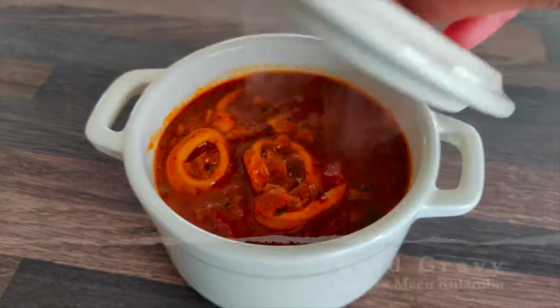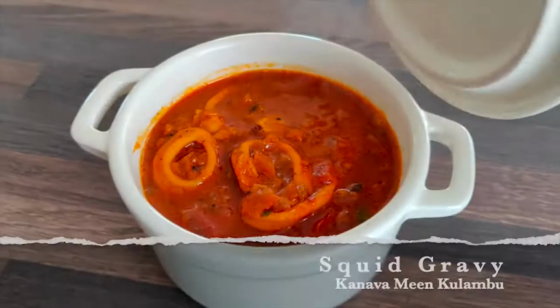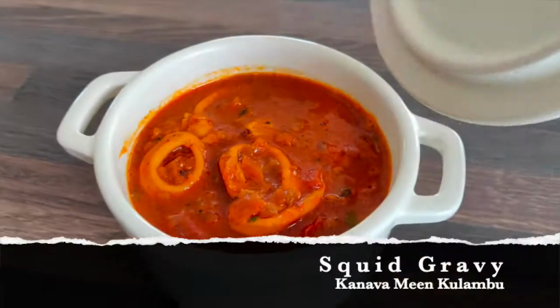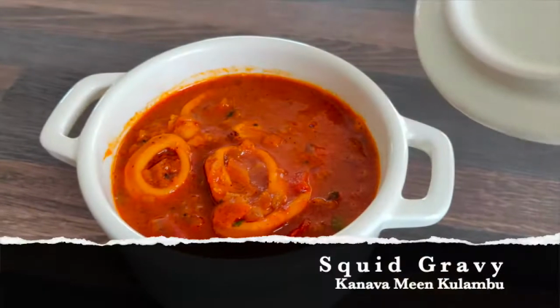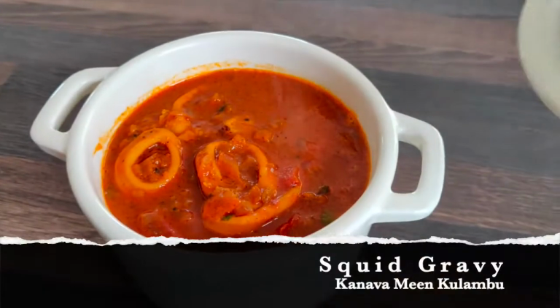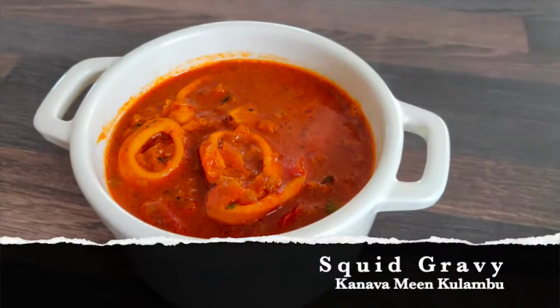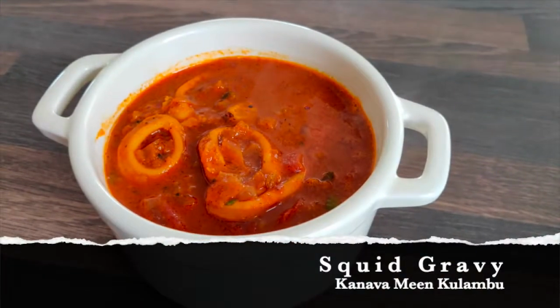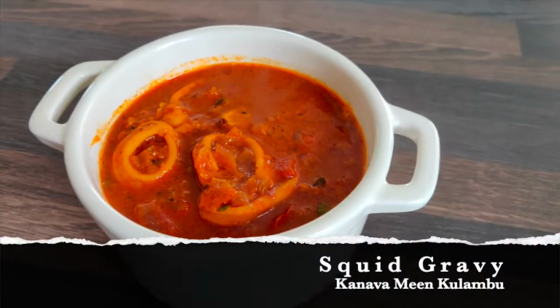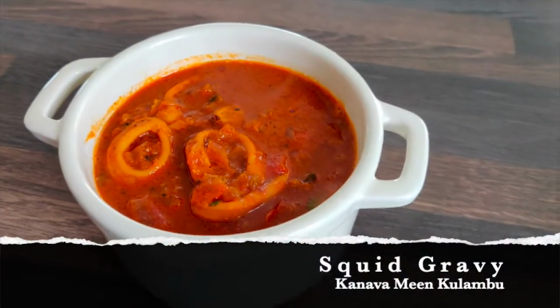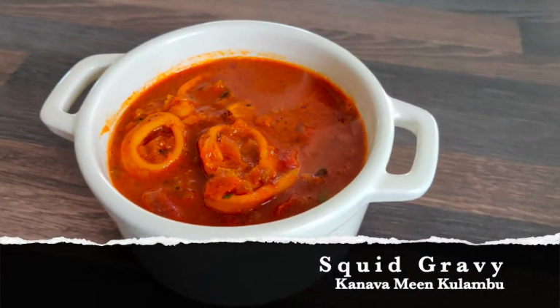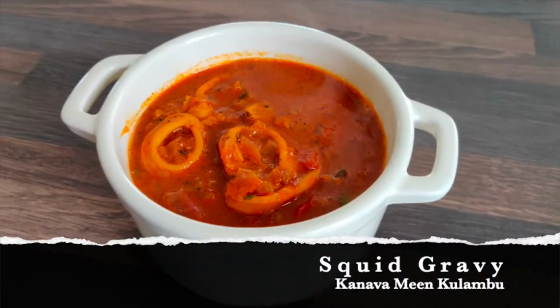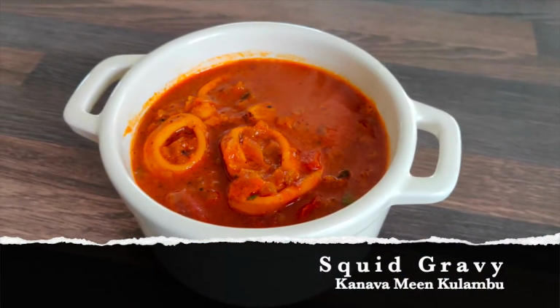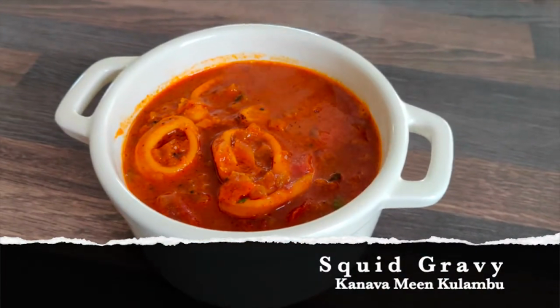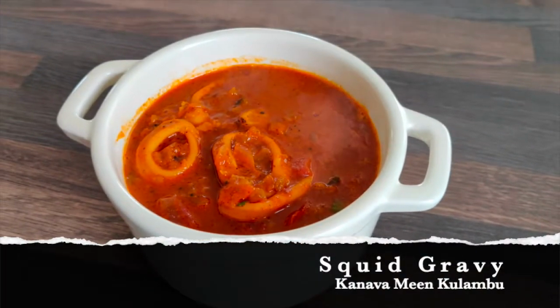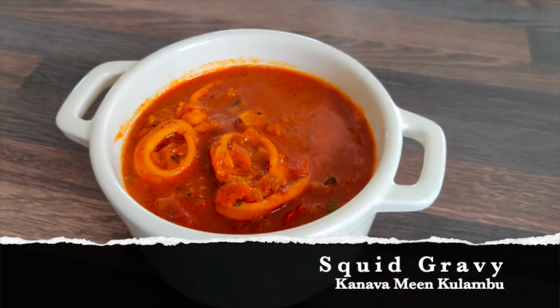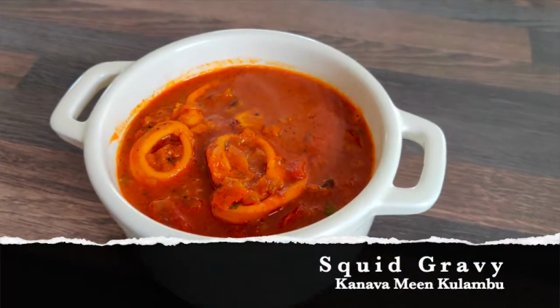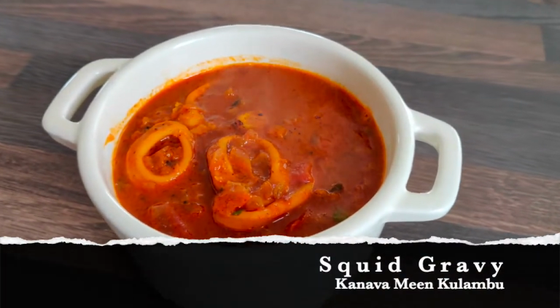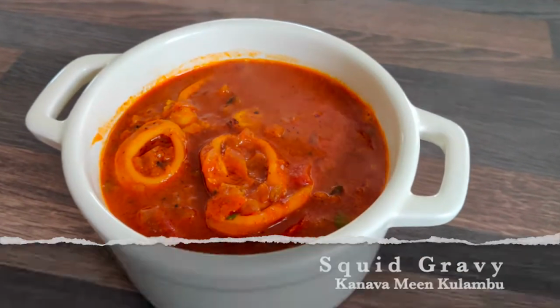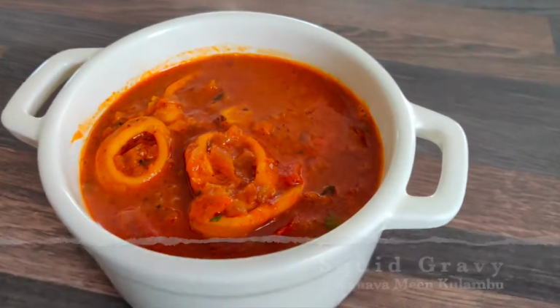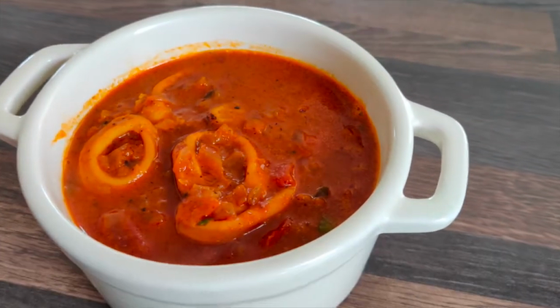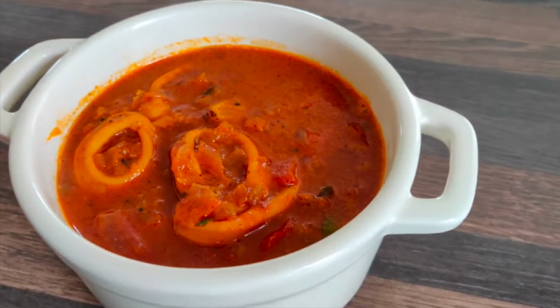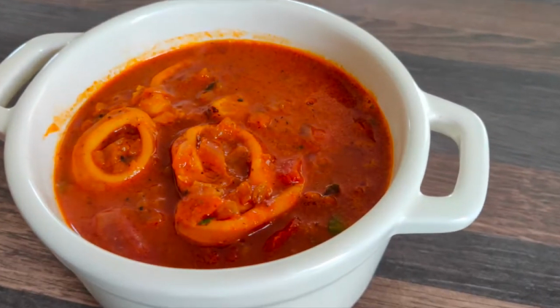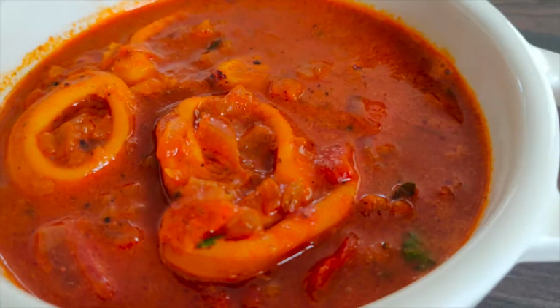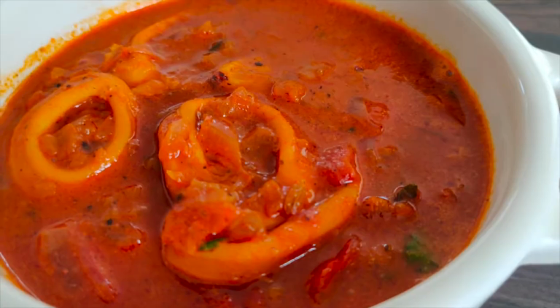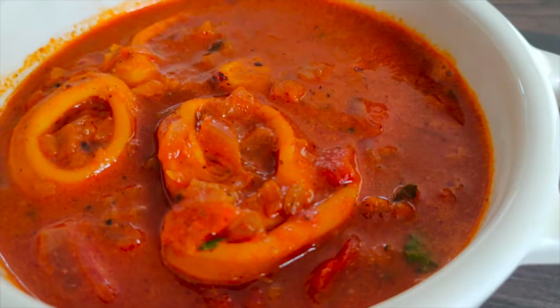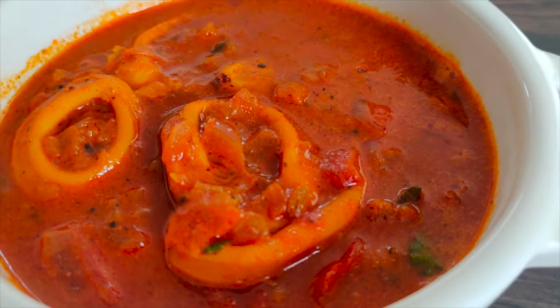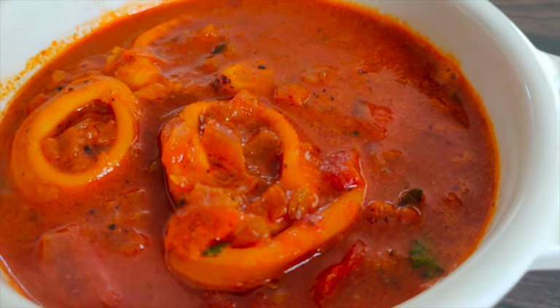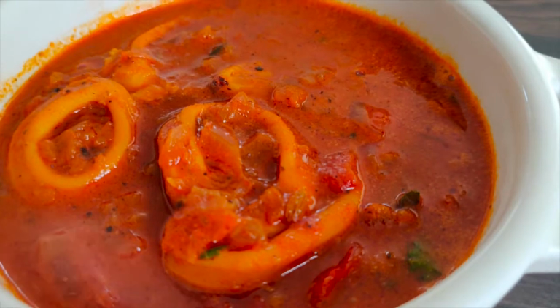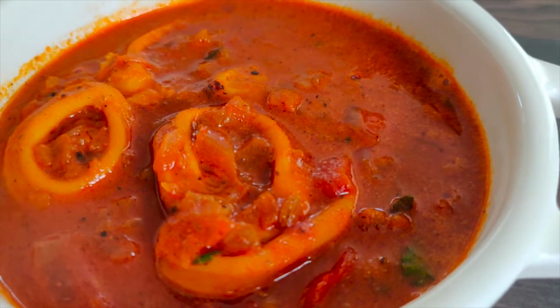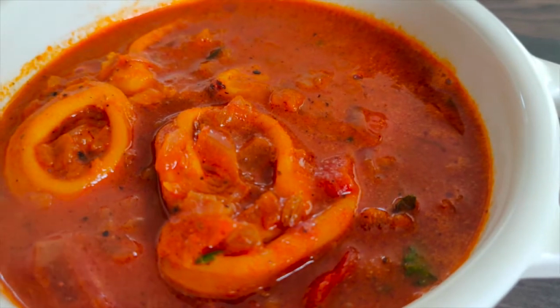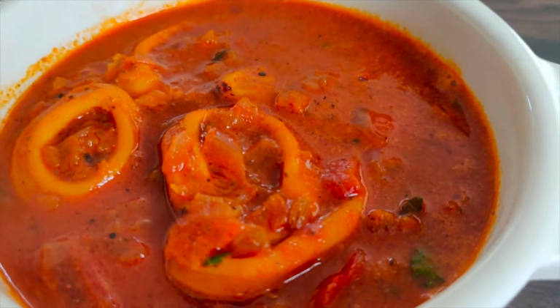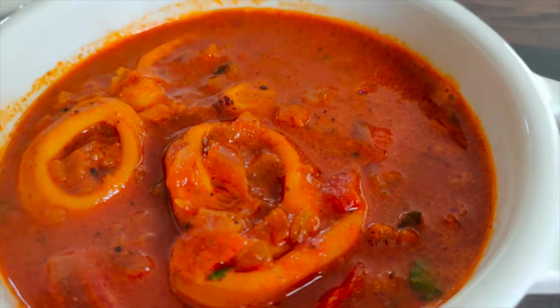Welcome to Speed Masala. We have a canava mean gravy and we are going to eat it.